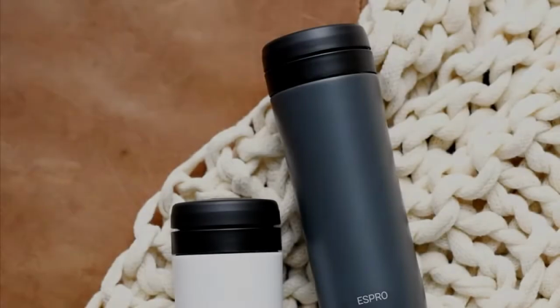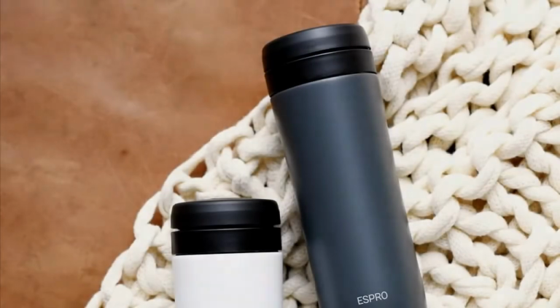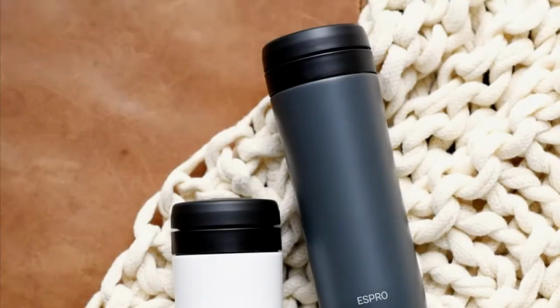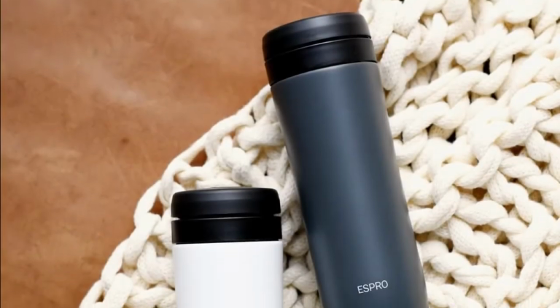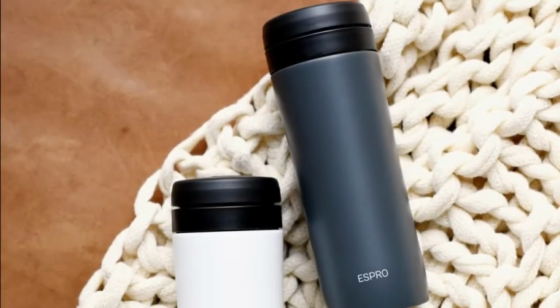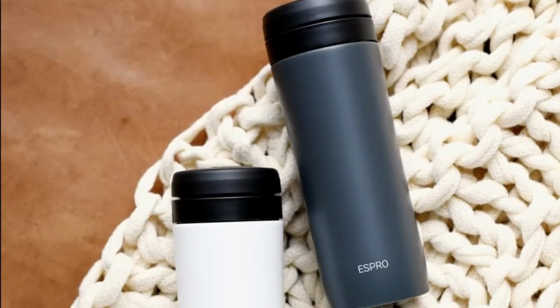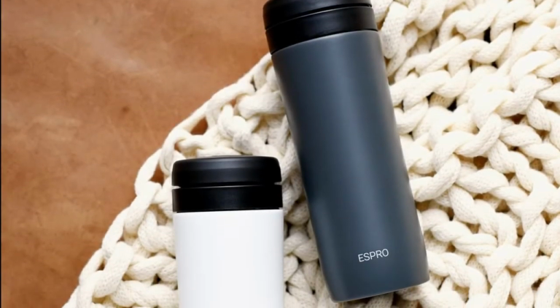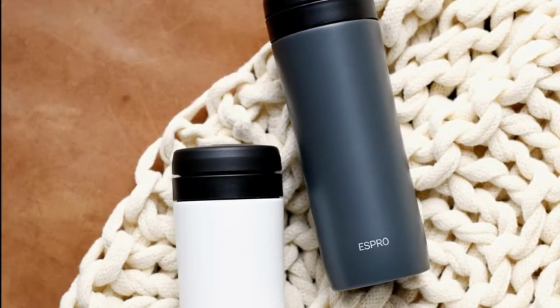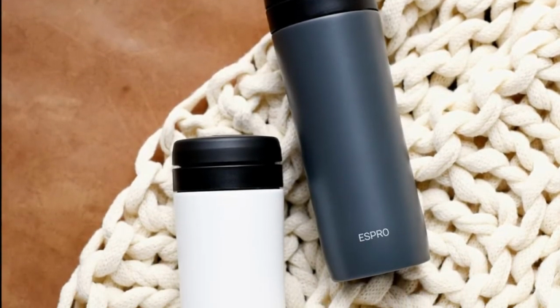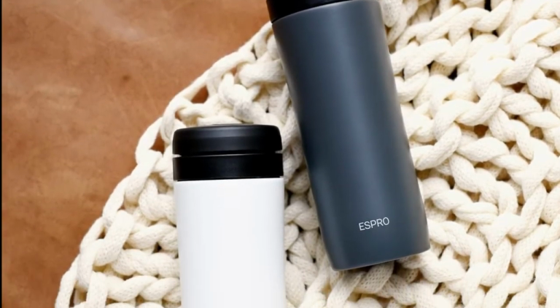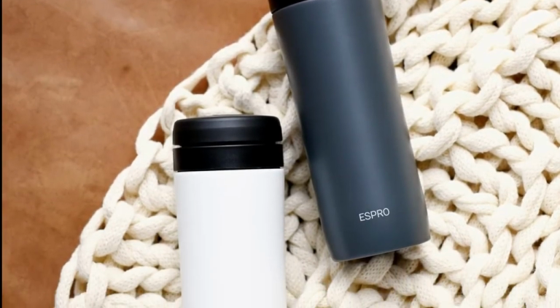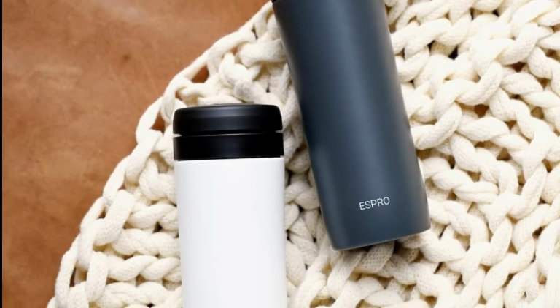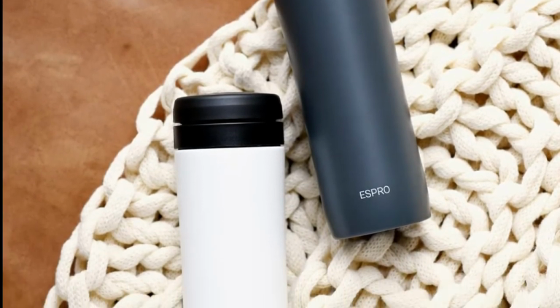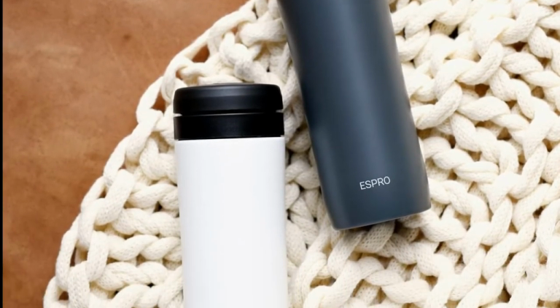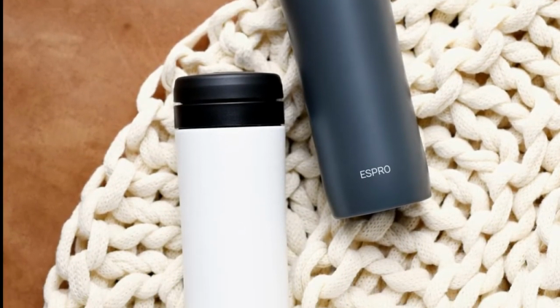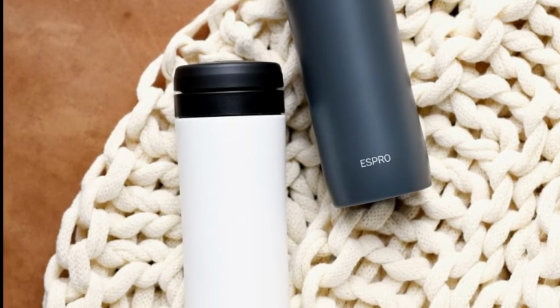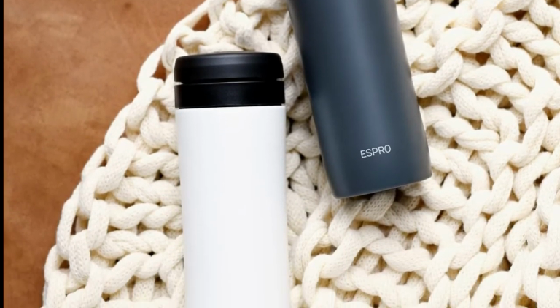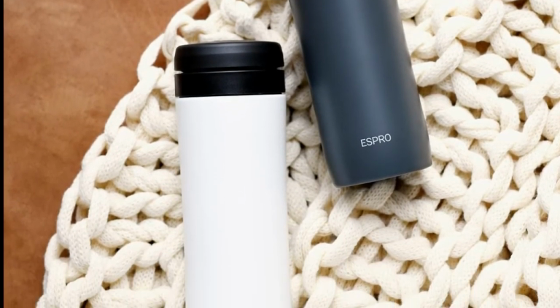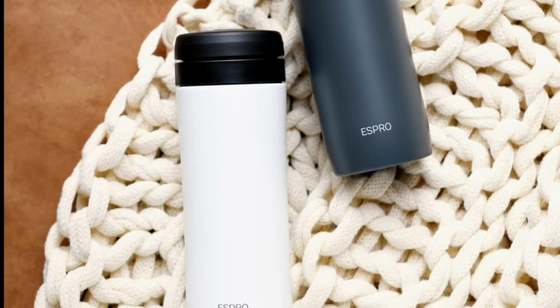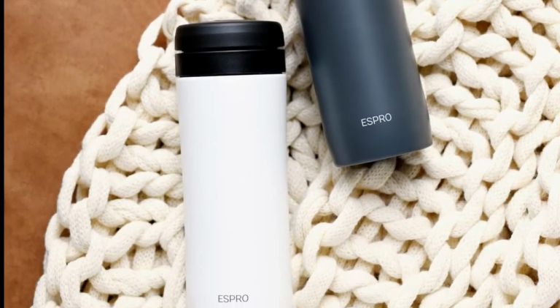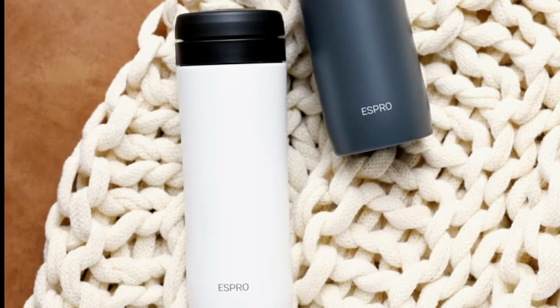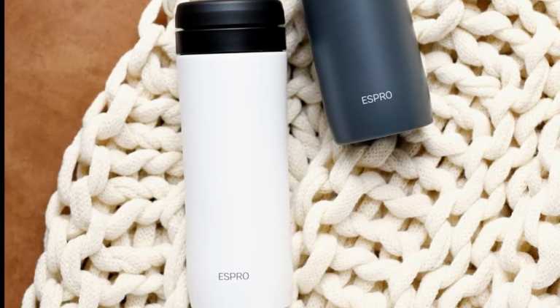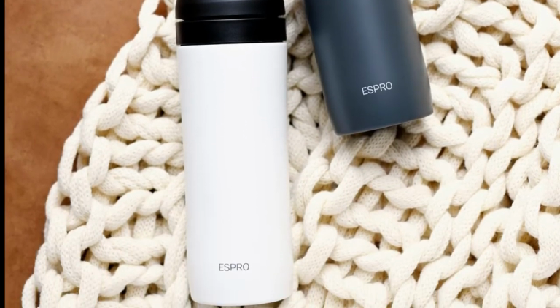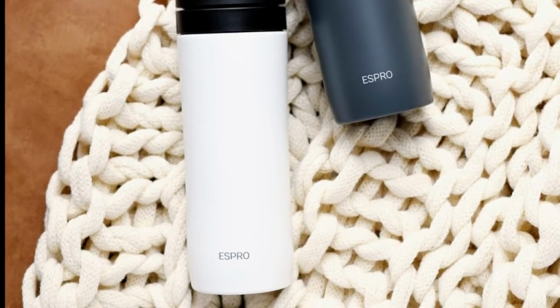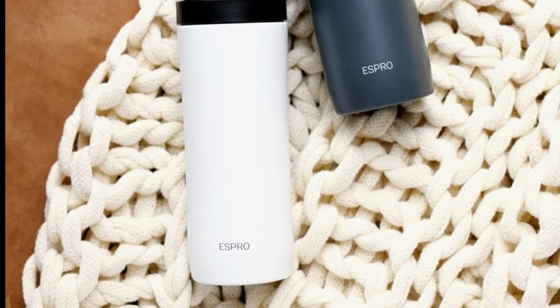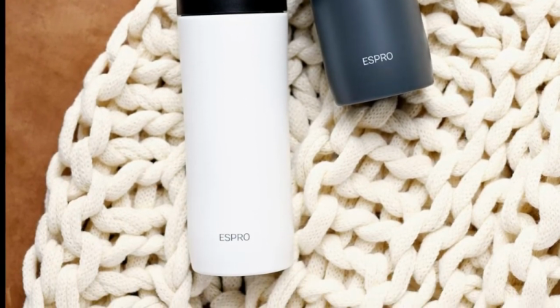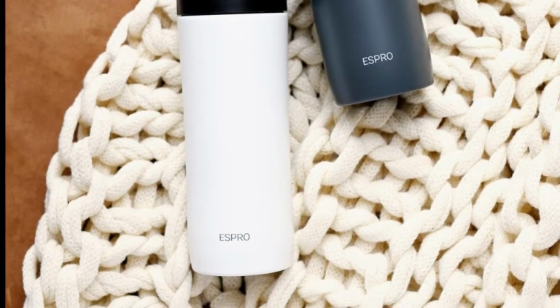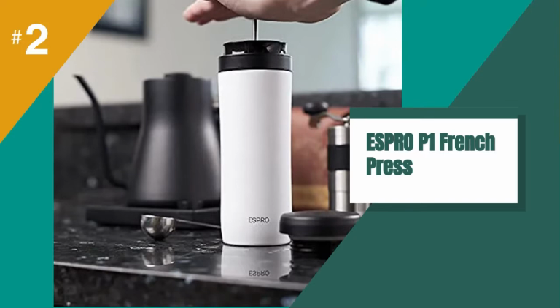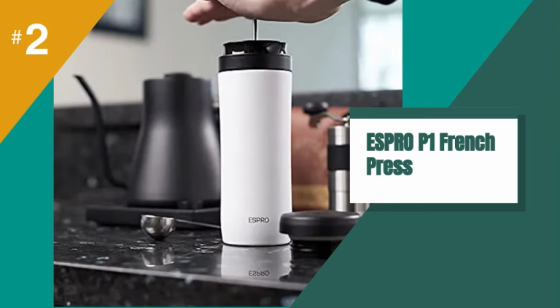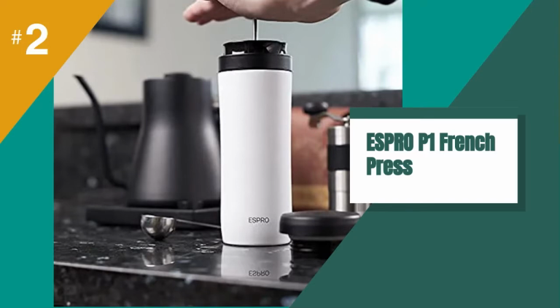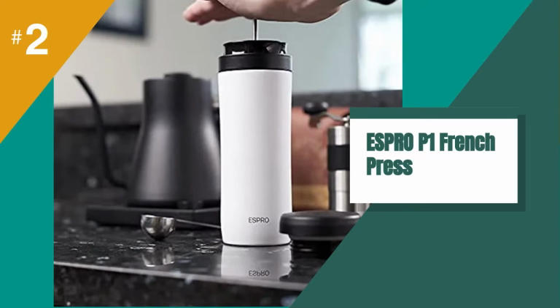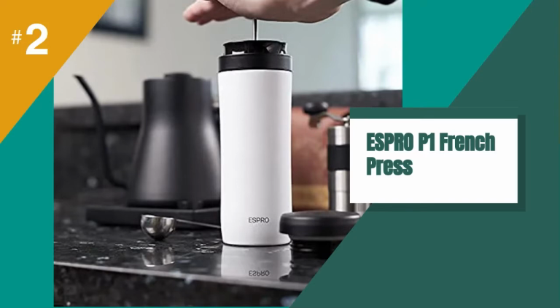Thanks to its vacuum-insulated stainless steel body, you can enjoy hot coffee for hours.